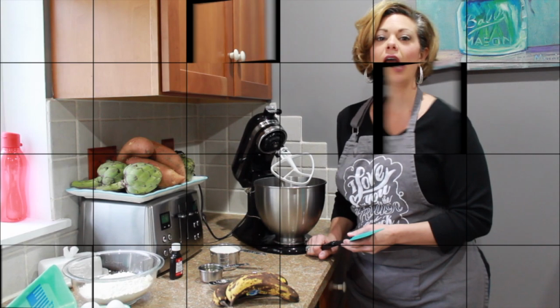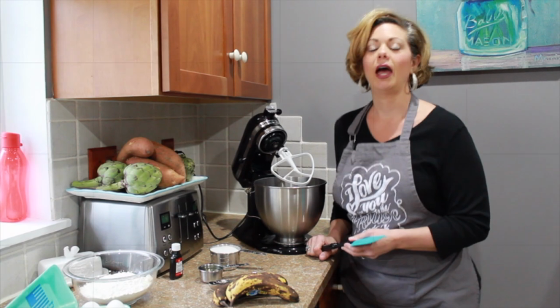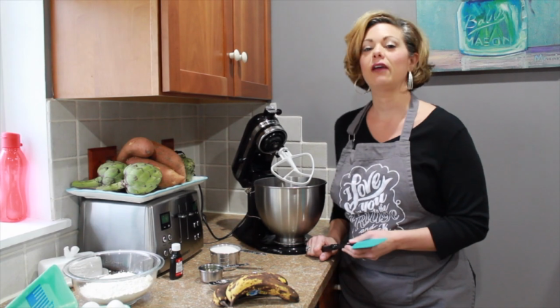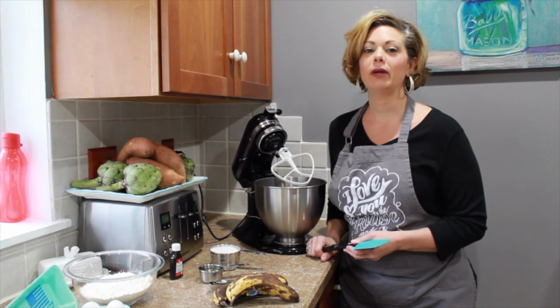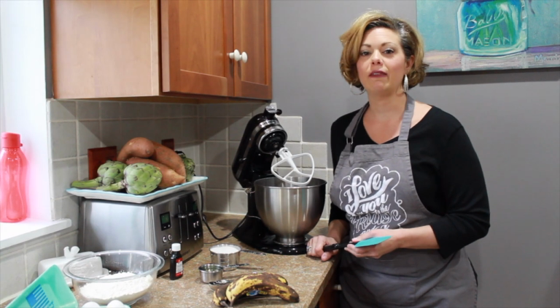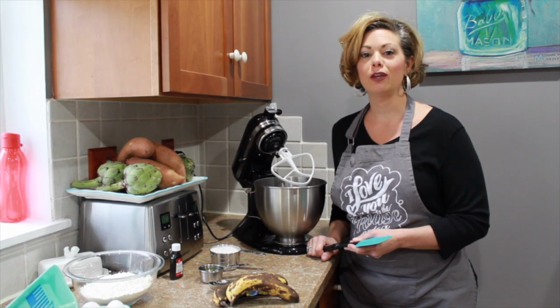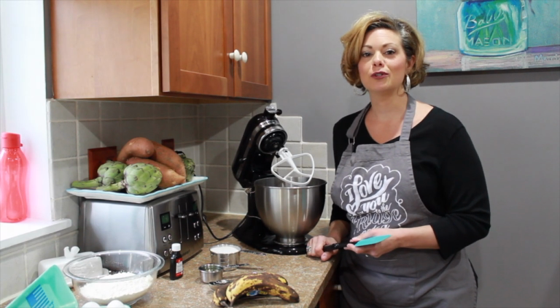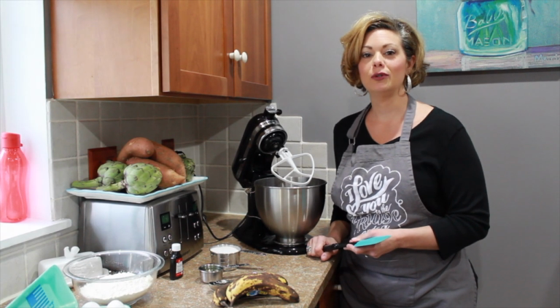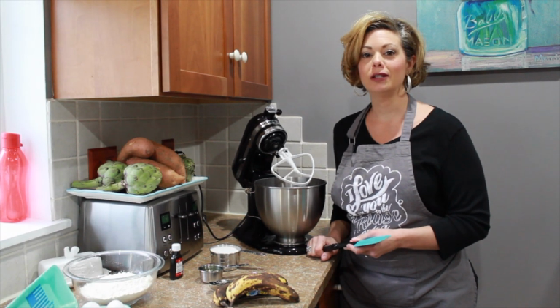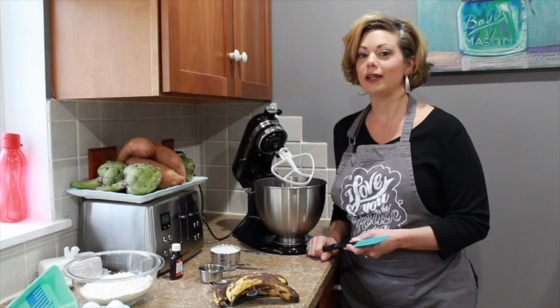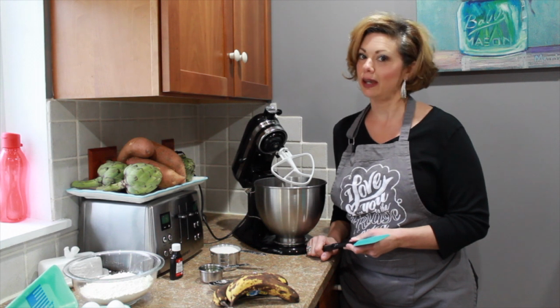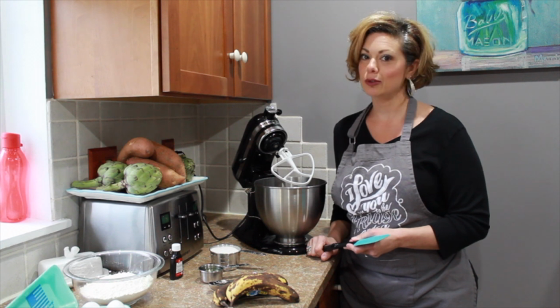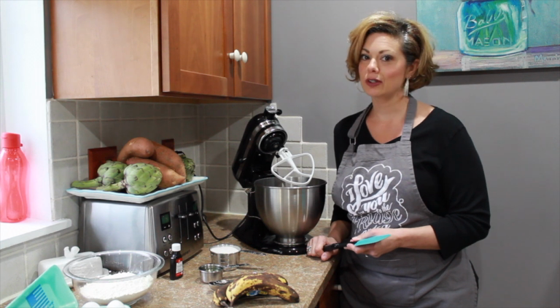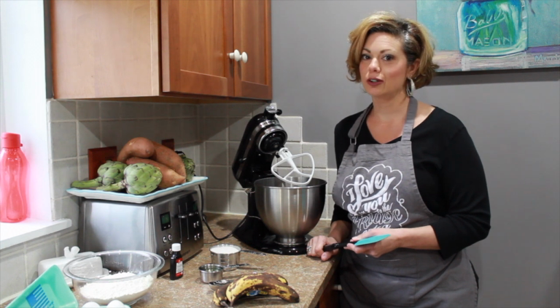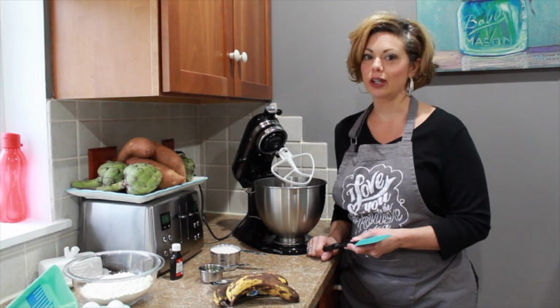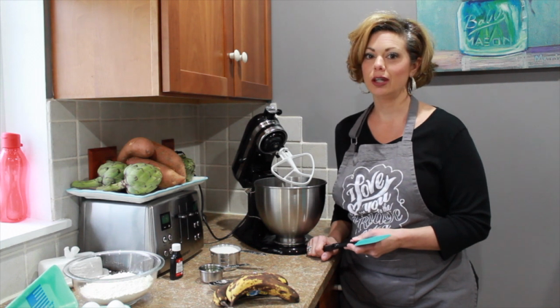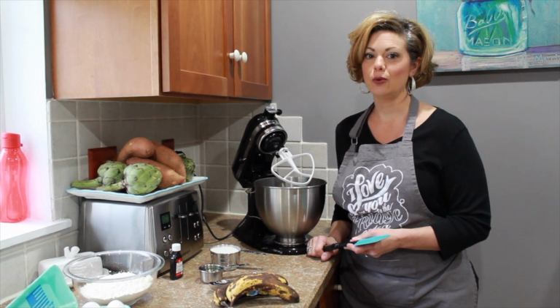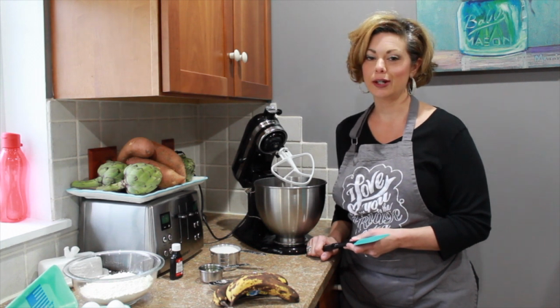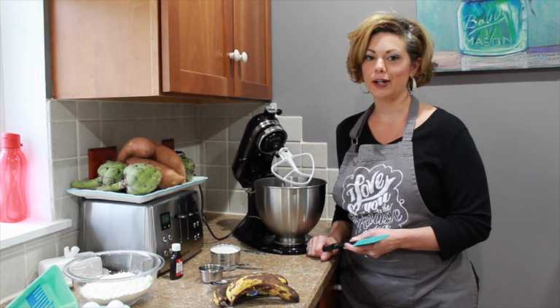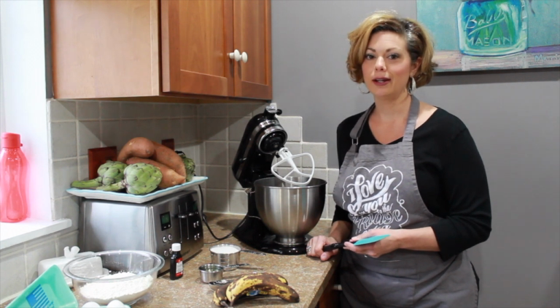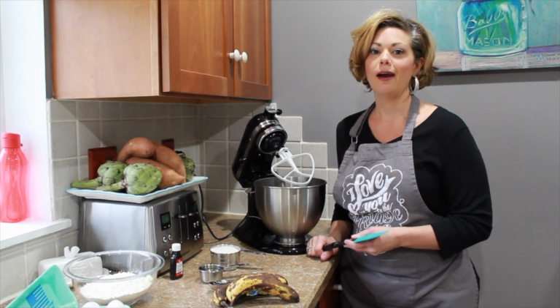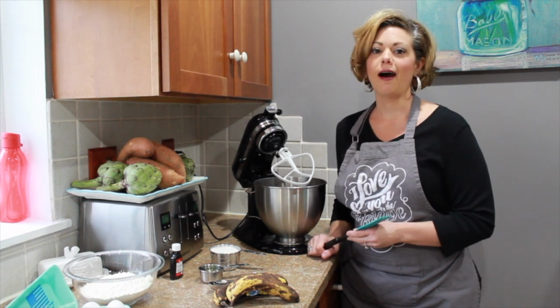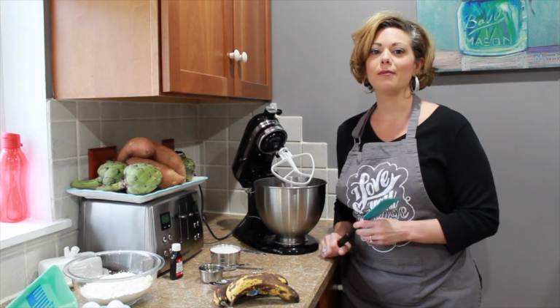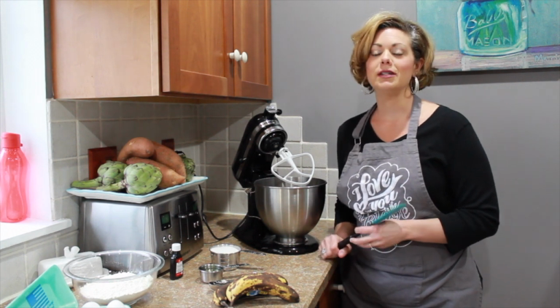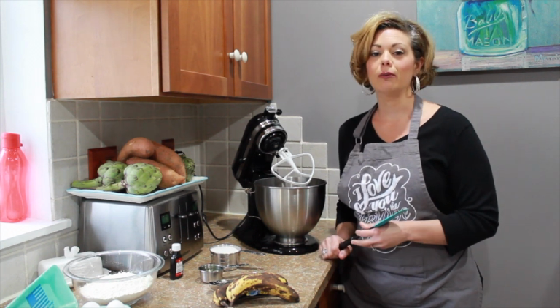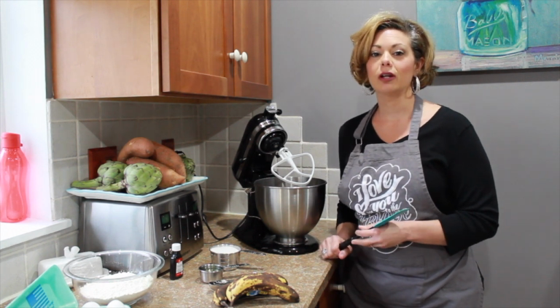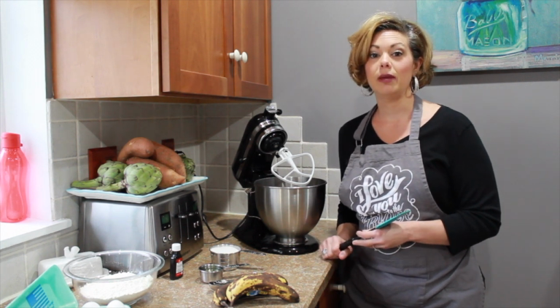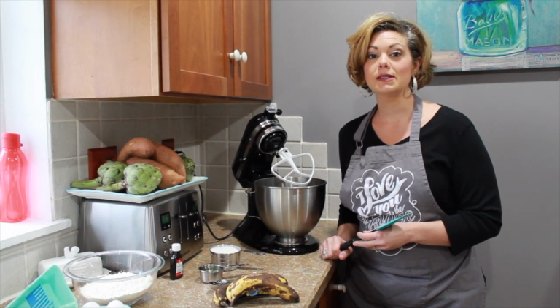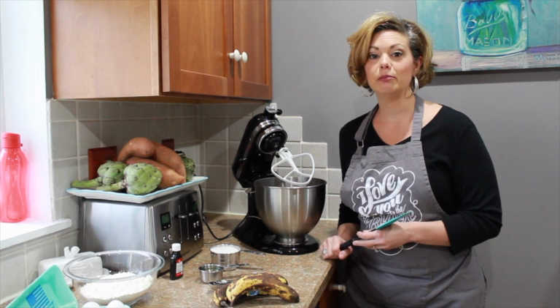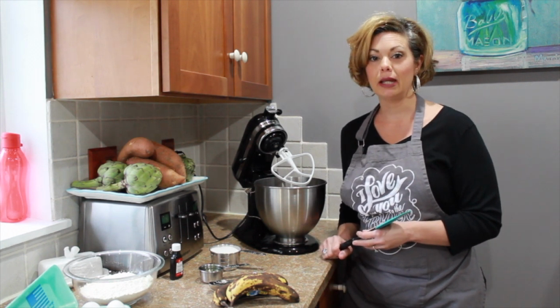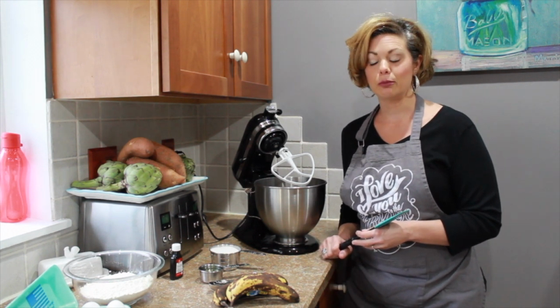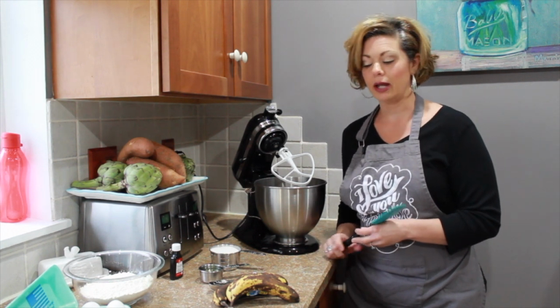Hi everybody, thank you for tuning in to Amber's Cooking Corner. Today we're going to make some banana bread.